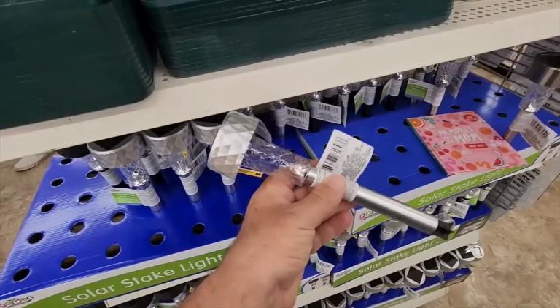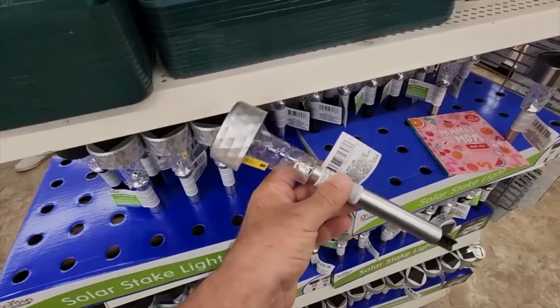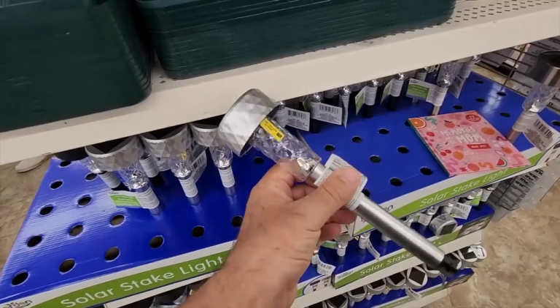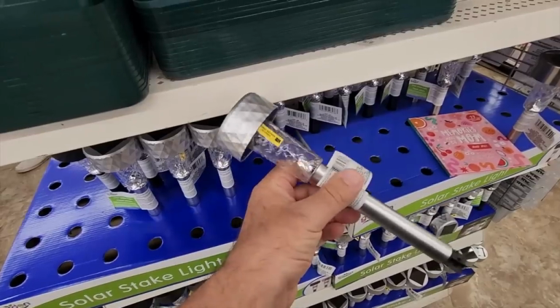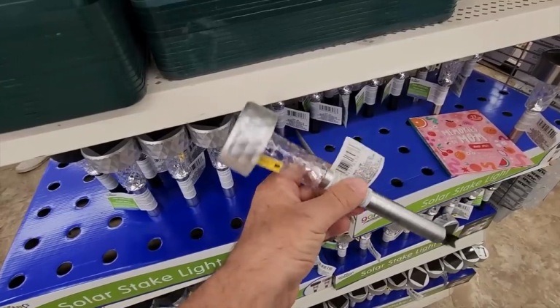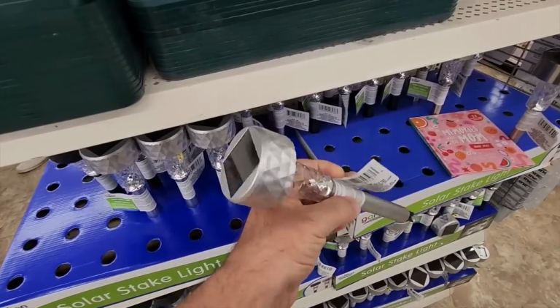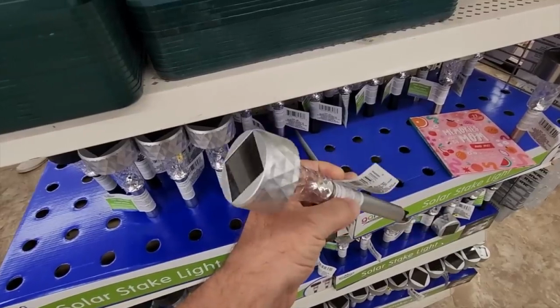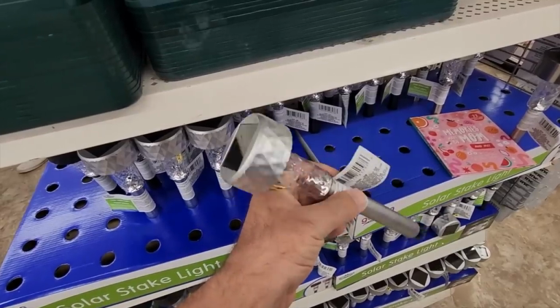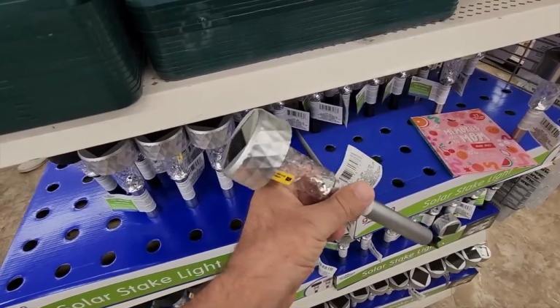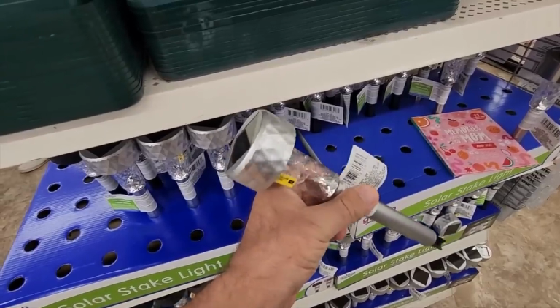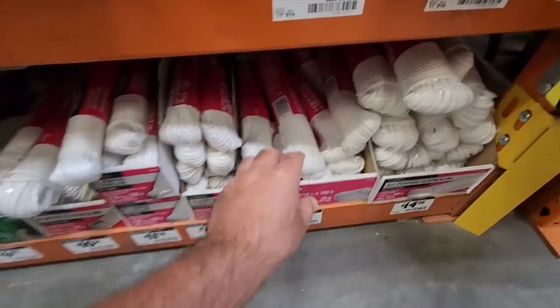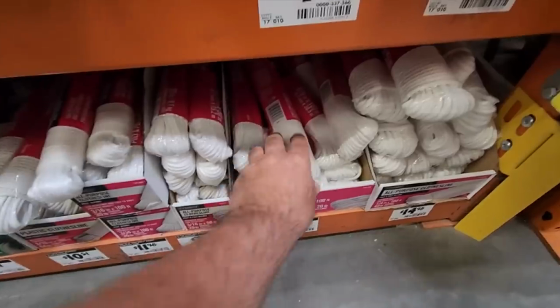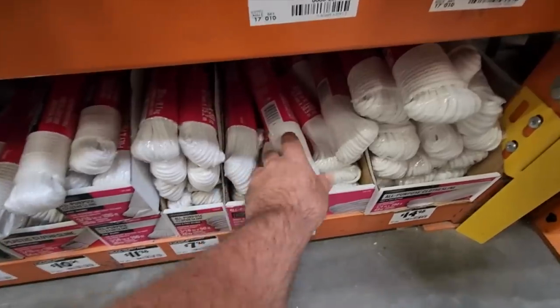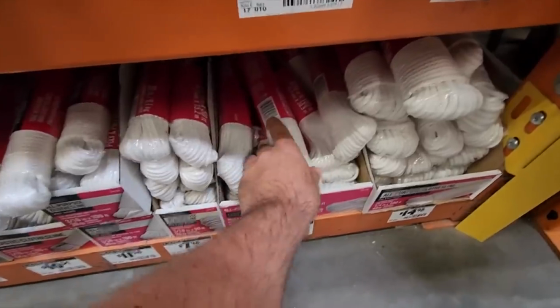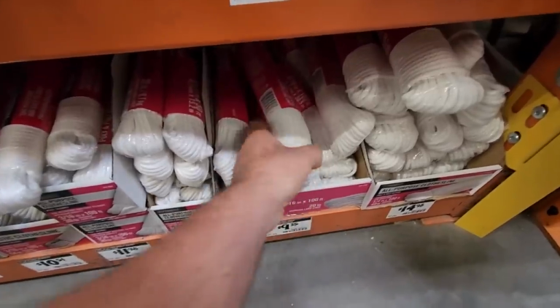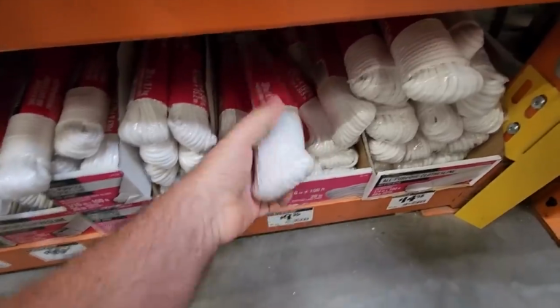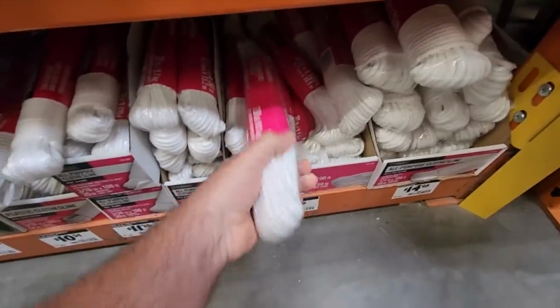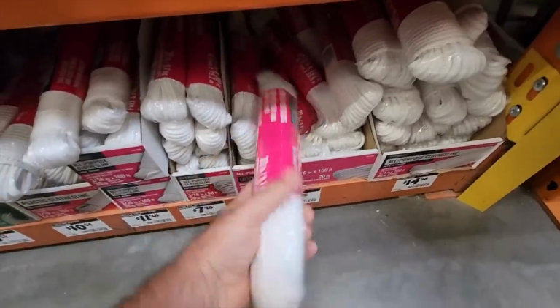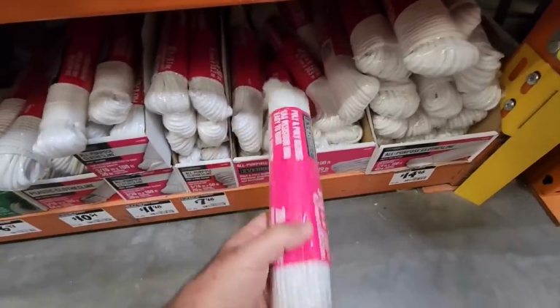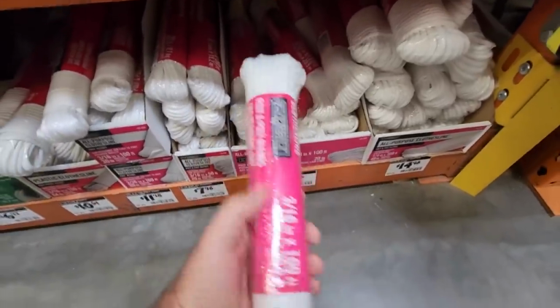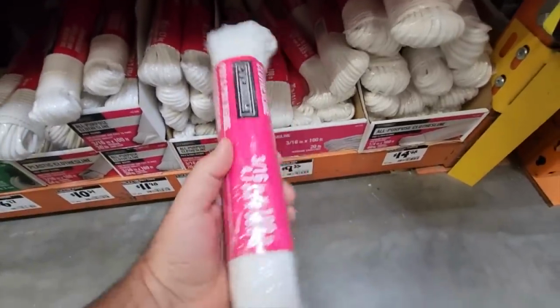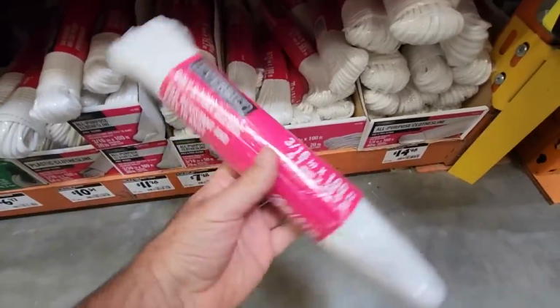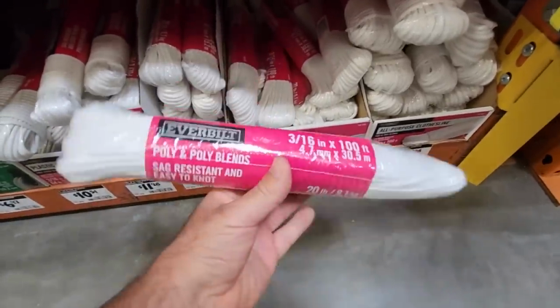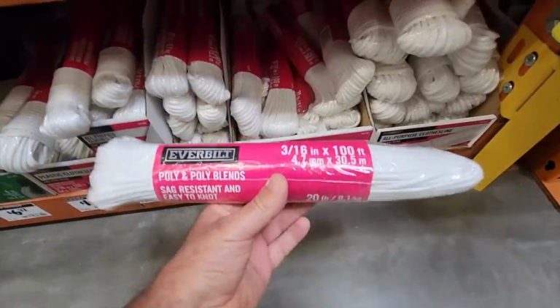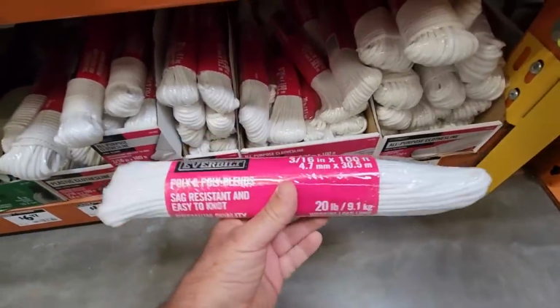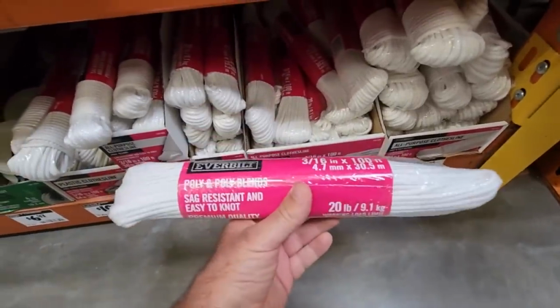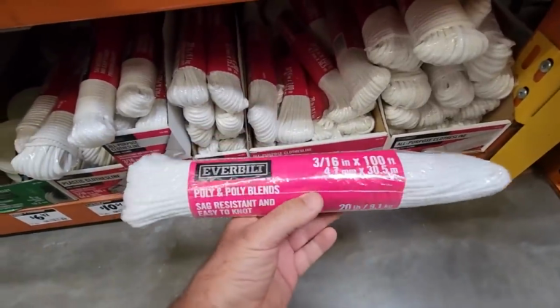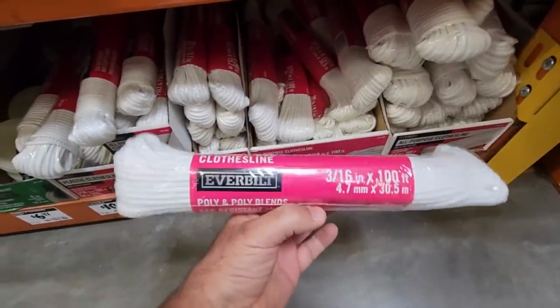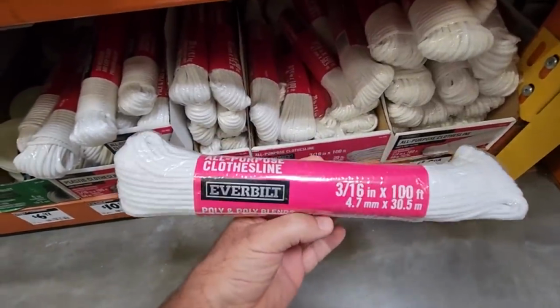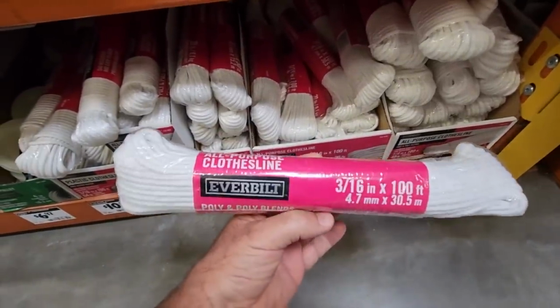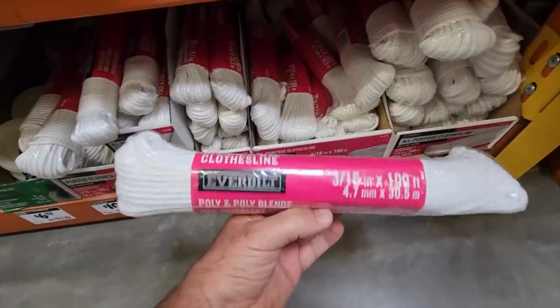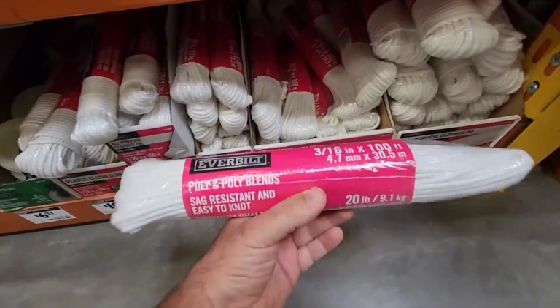I'm going to grab me some solar lights. Next, head over to the hardware store and grab about 100 feet of nylon rope.